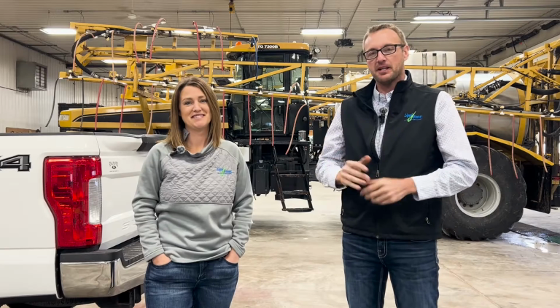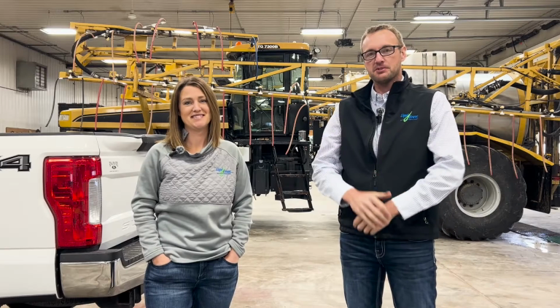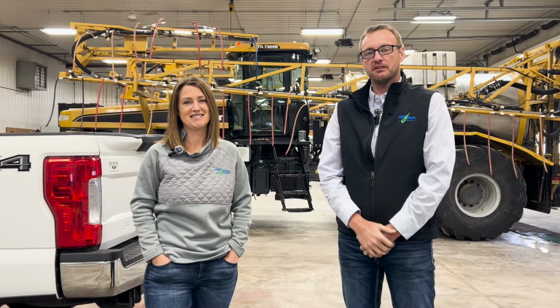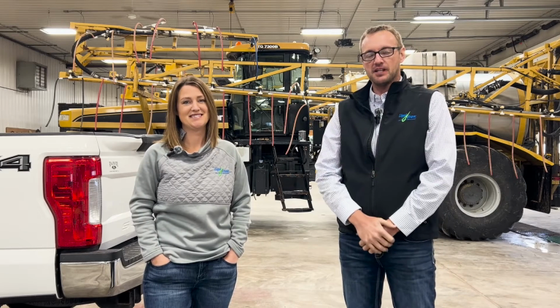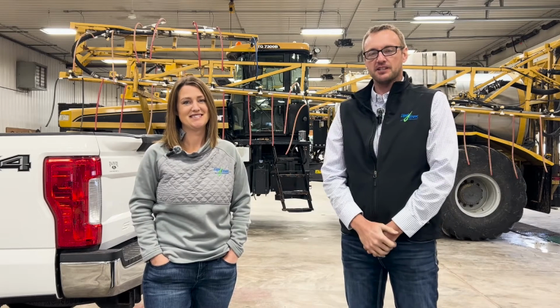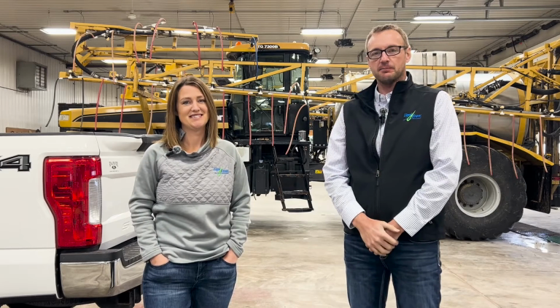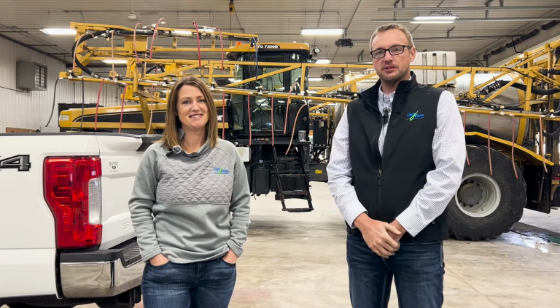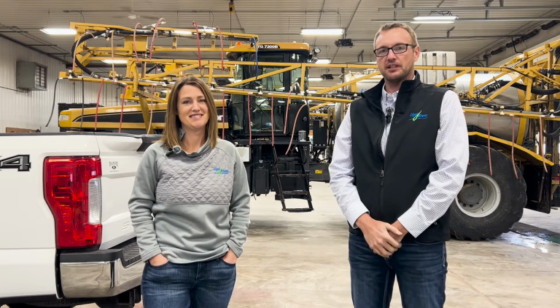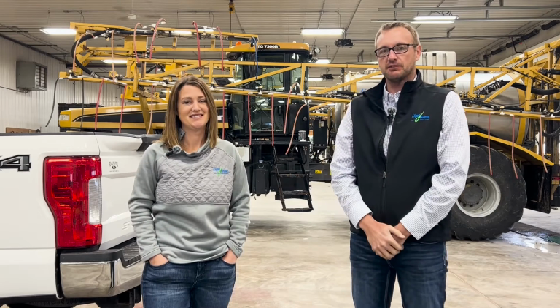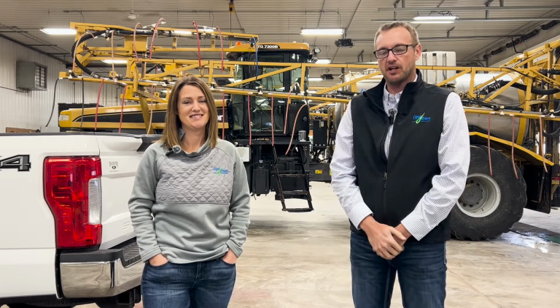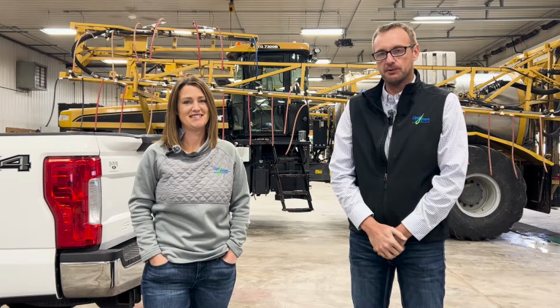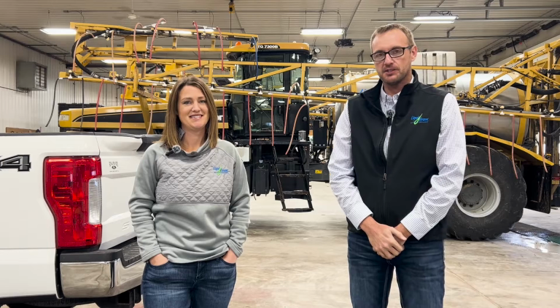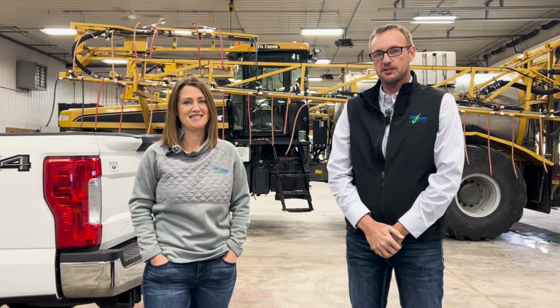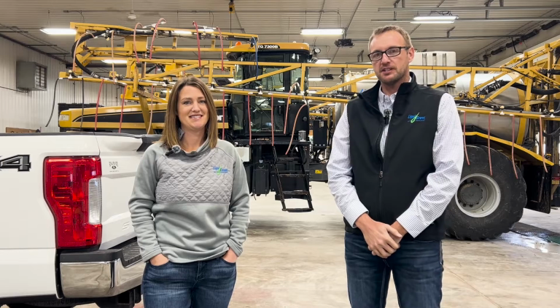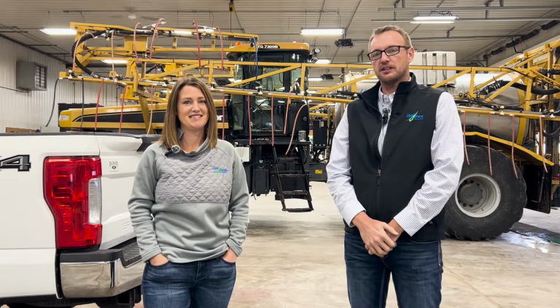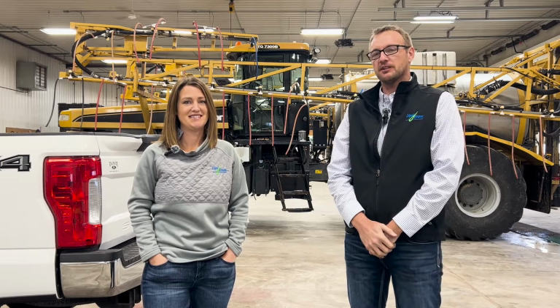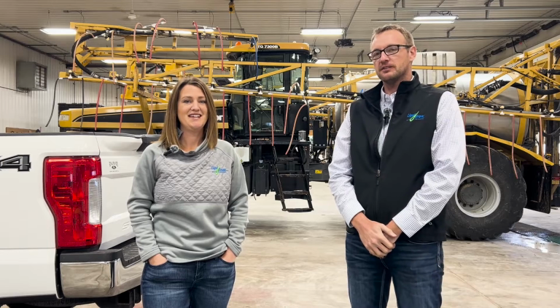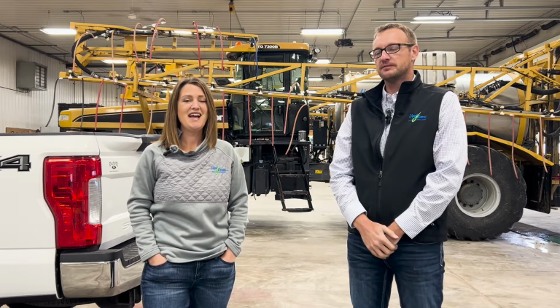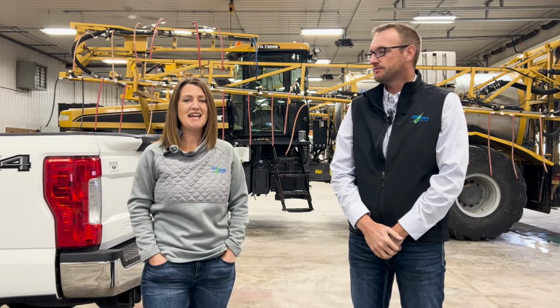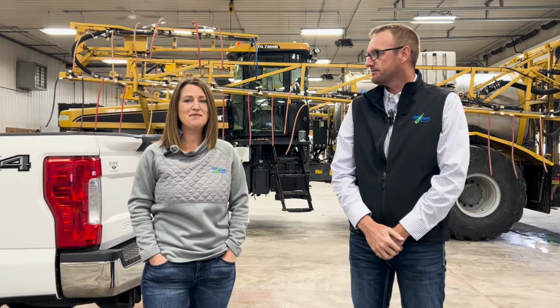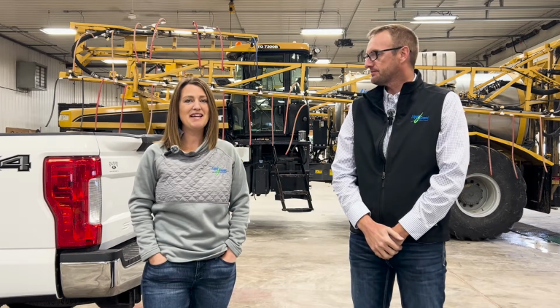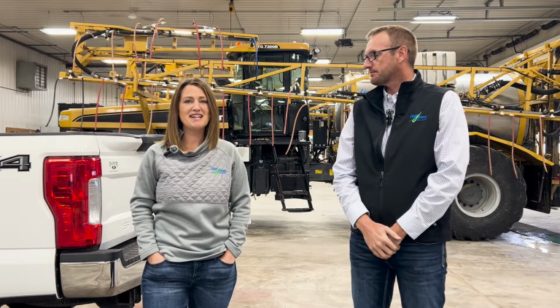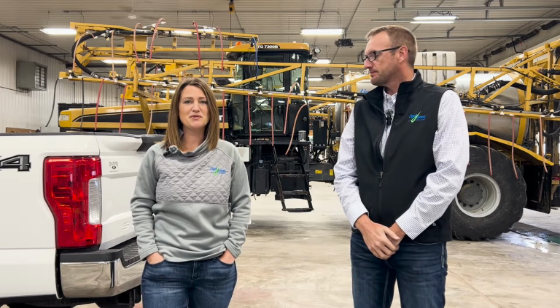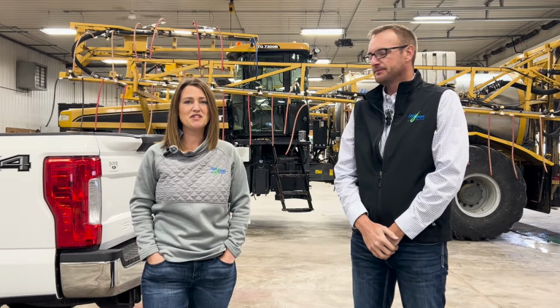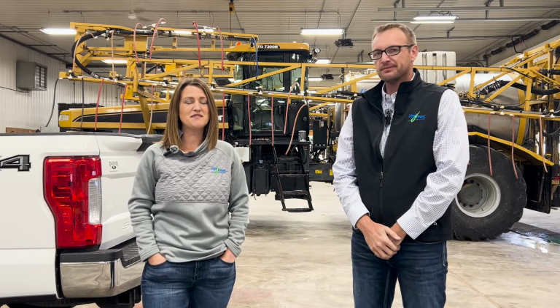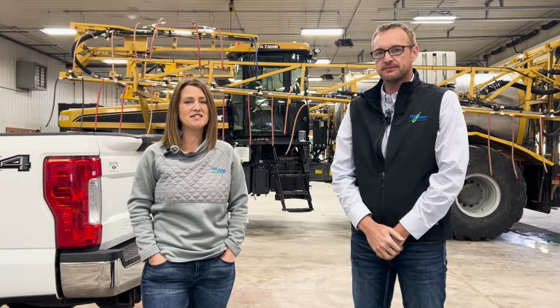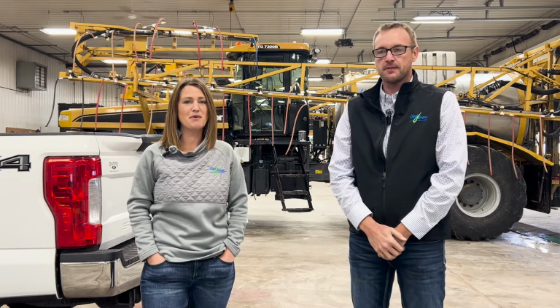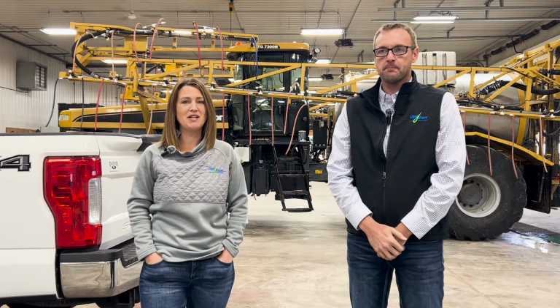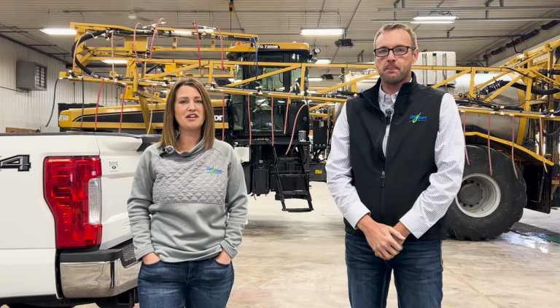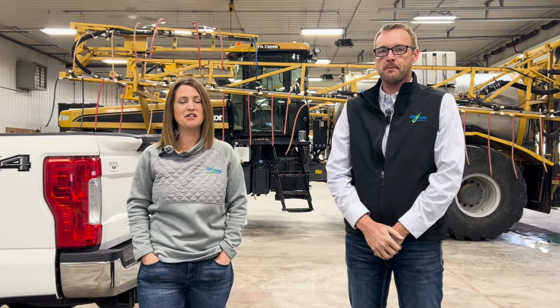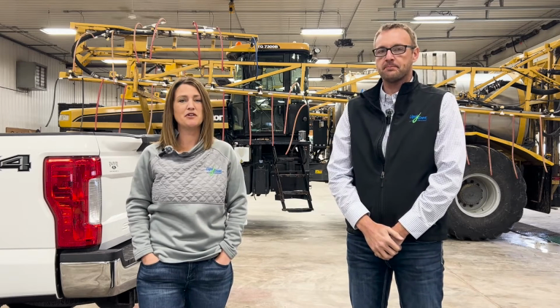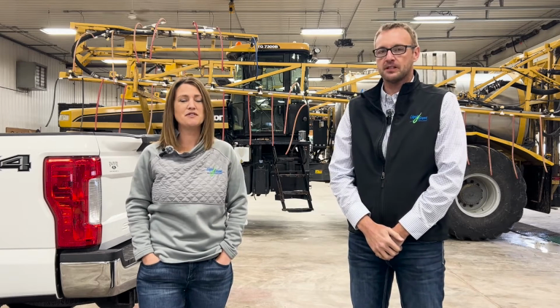My name is Jake Boston Kemper, Director of Agronomy and Research here at Liquor Grow. I'm Katie Hess, Director of Sales and Marketing here at Liquor Grow.